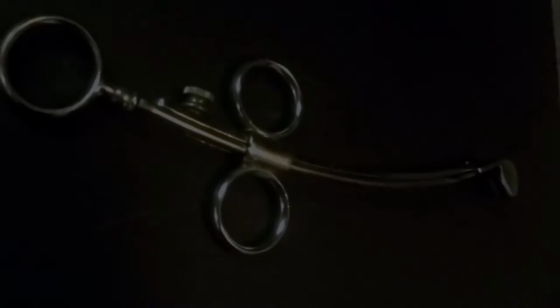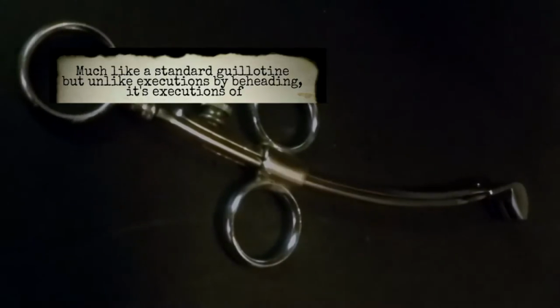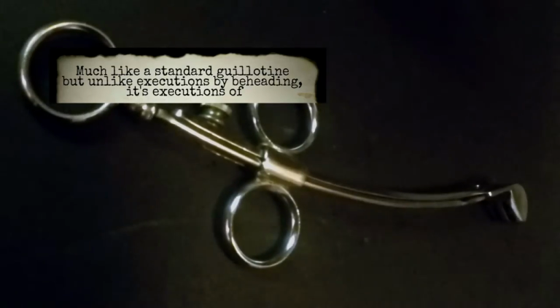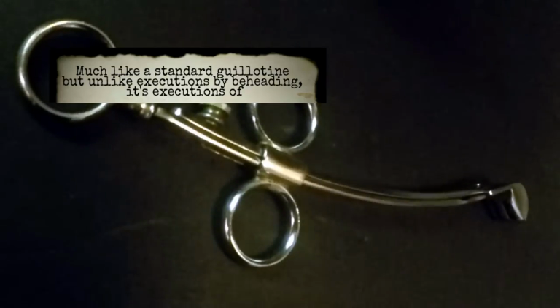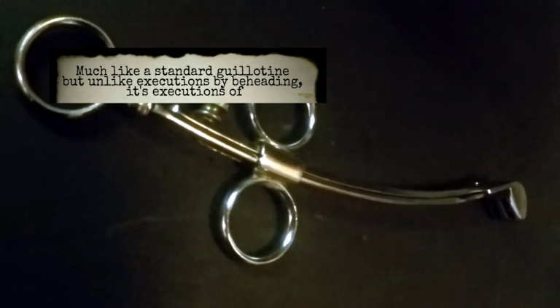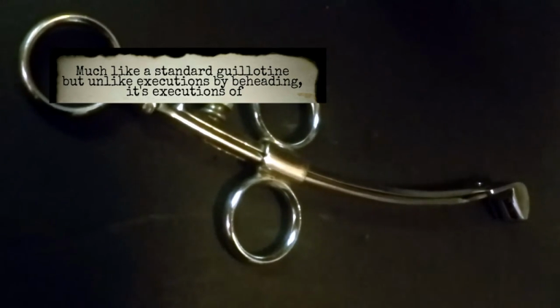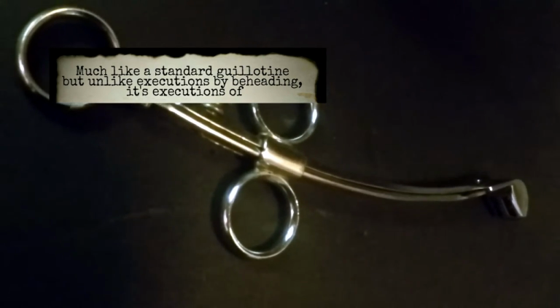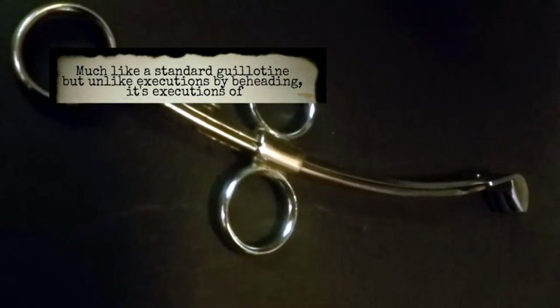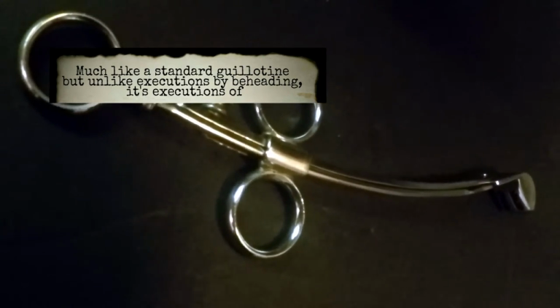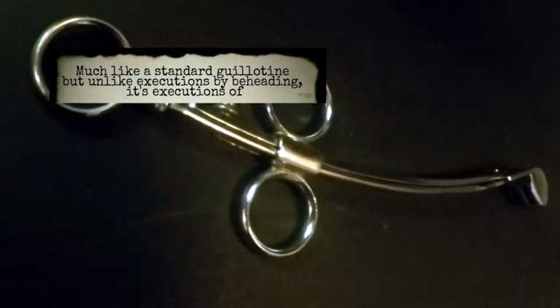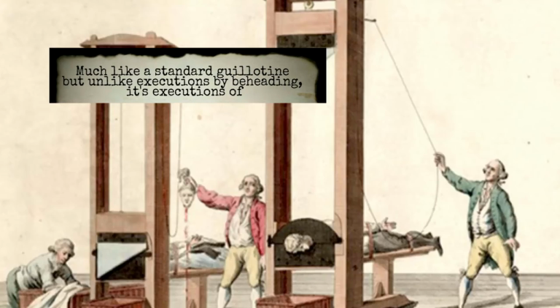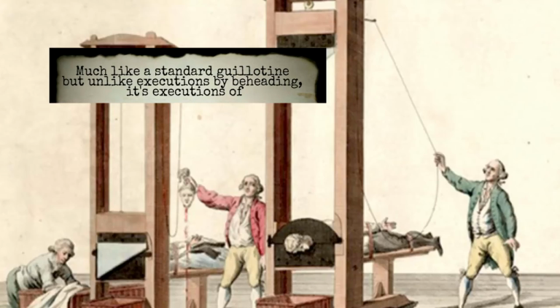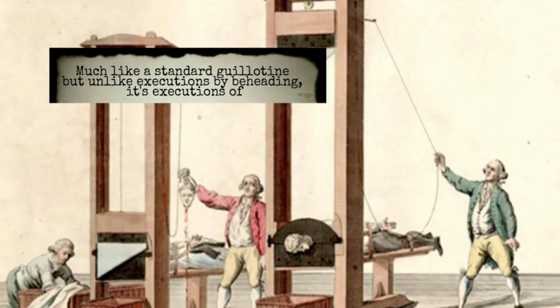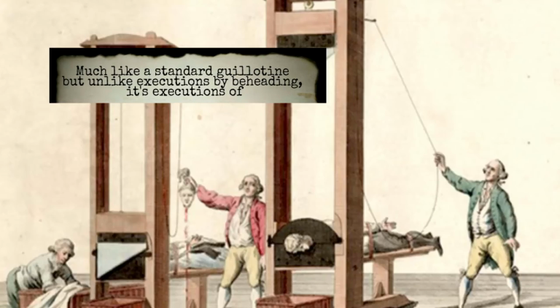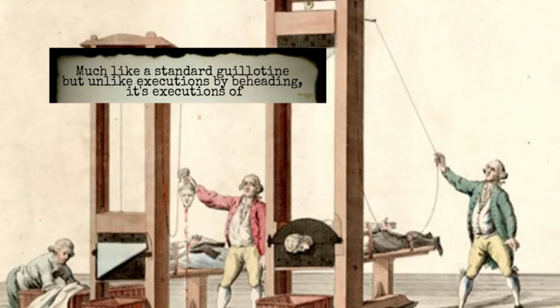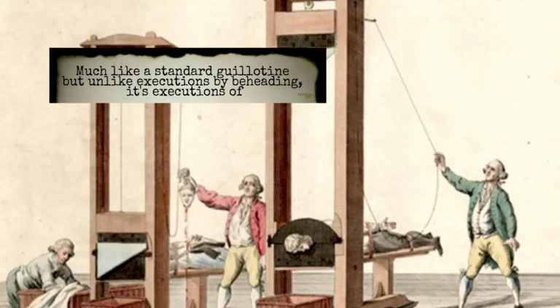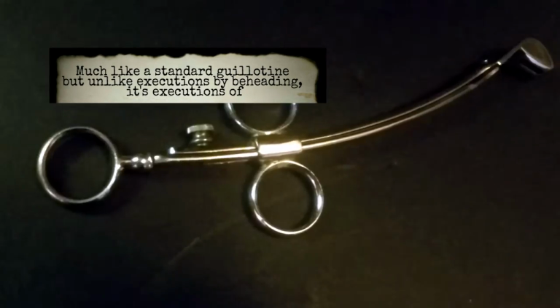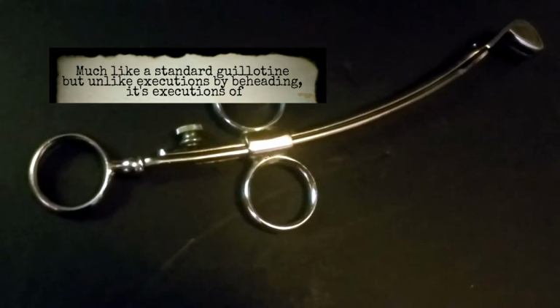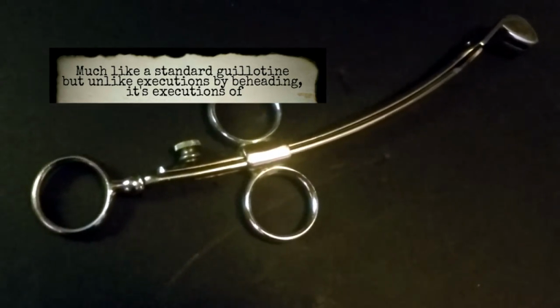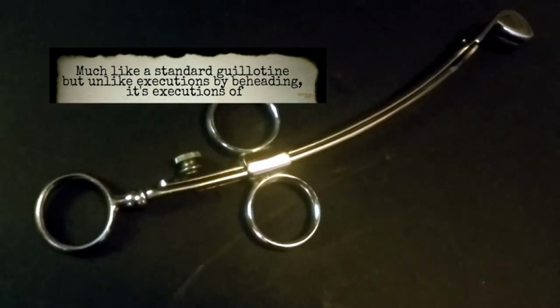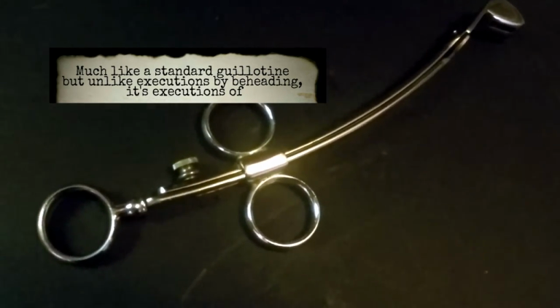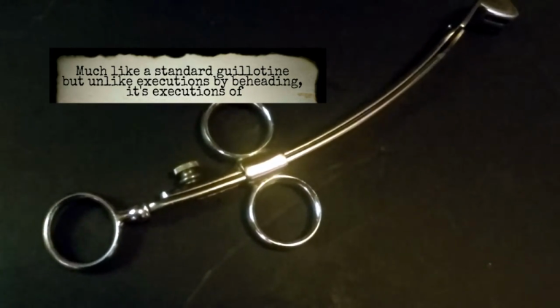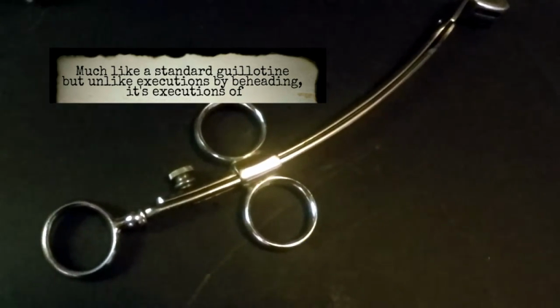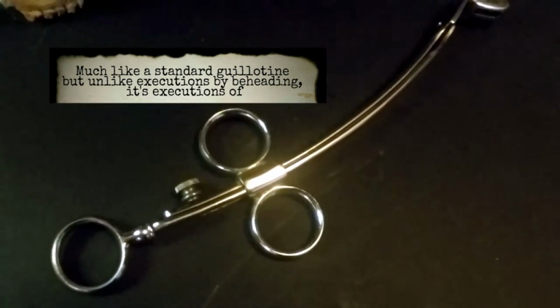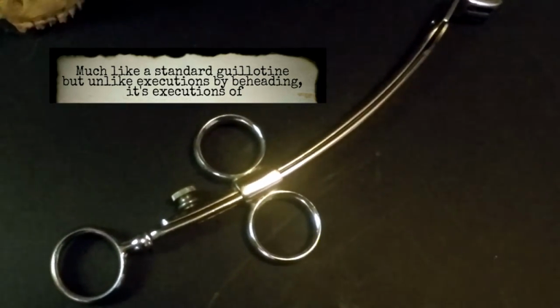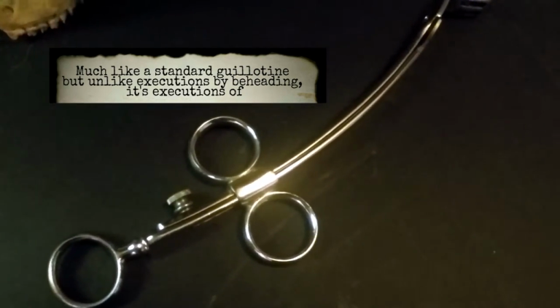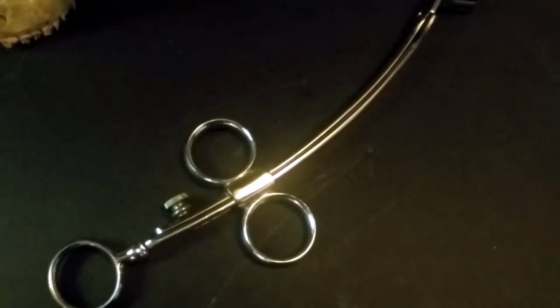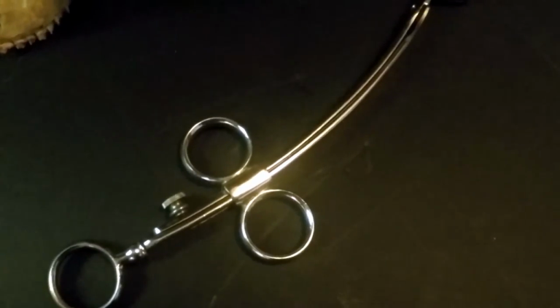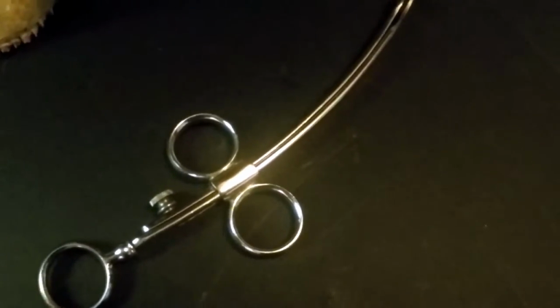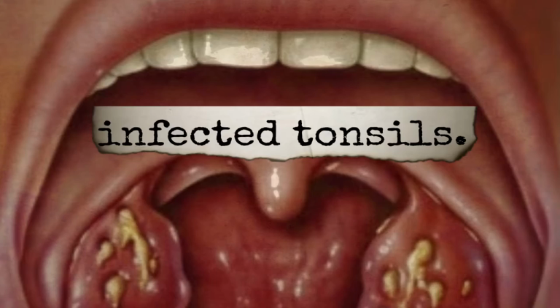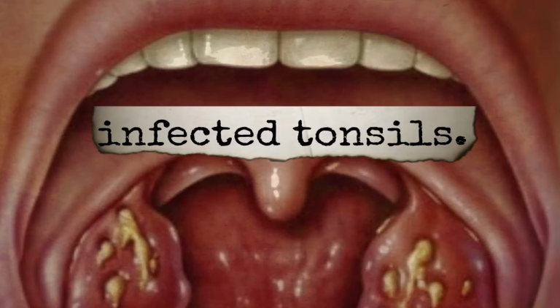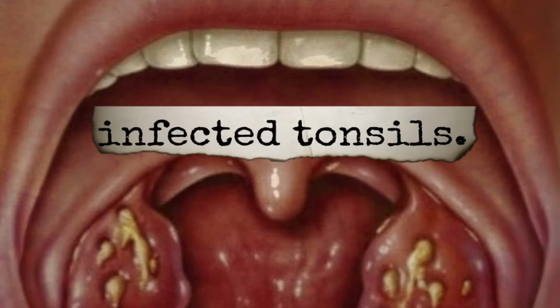Much like a standard guillotine, but unlike executions by beheading, its executions were of infected tonsils.